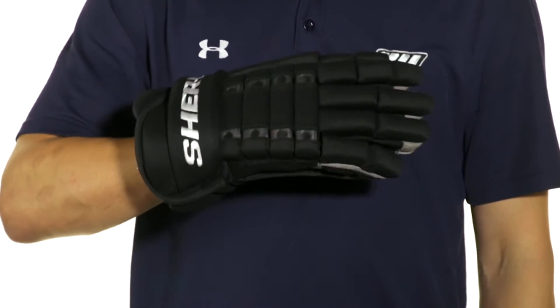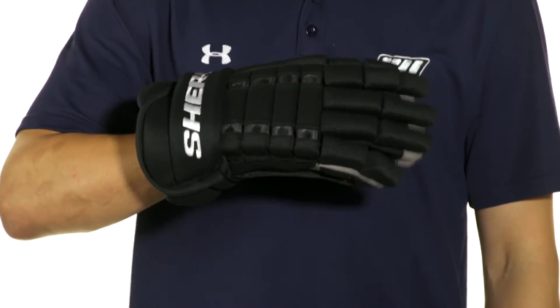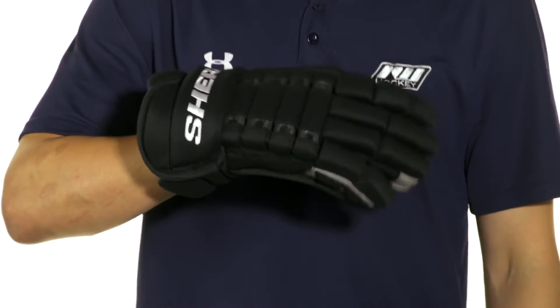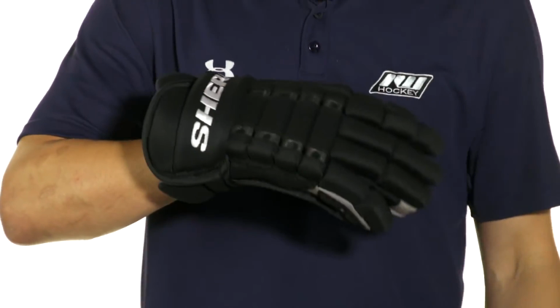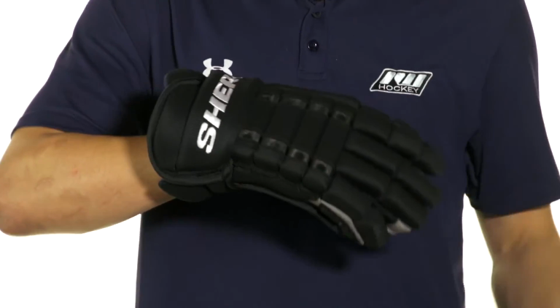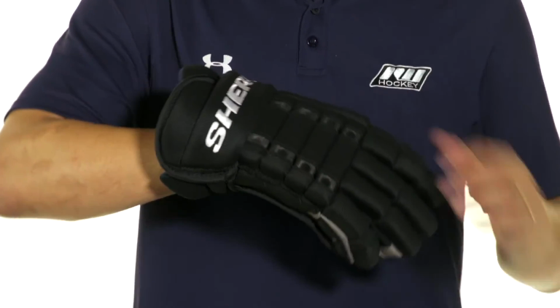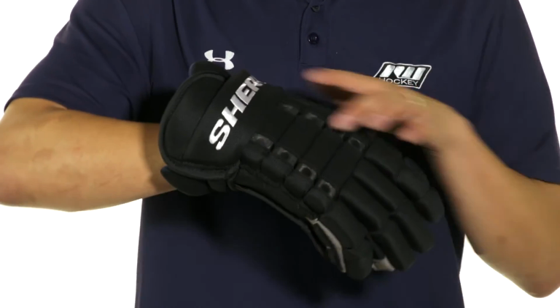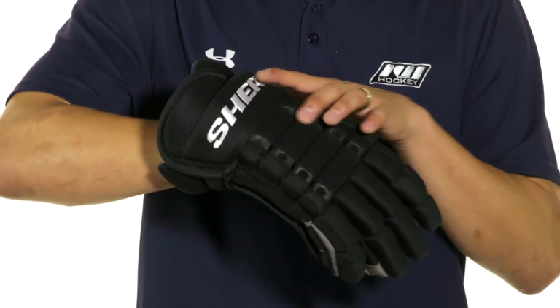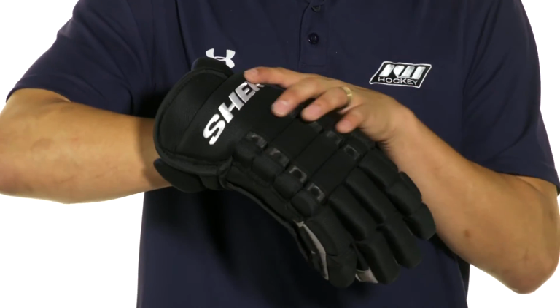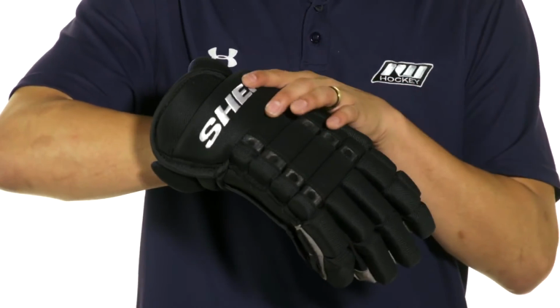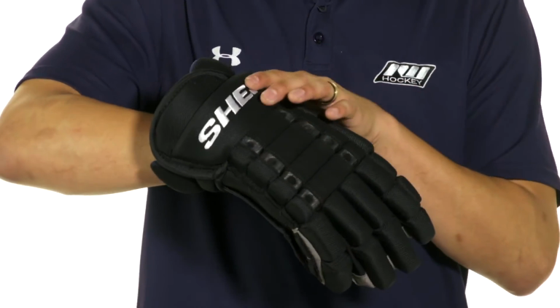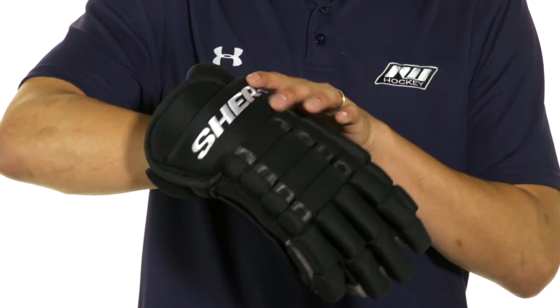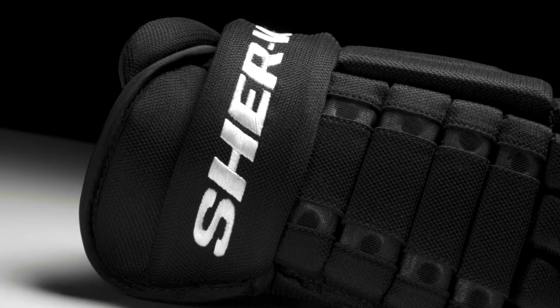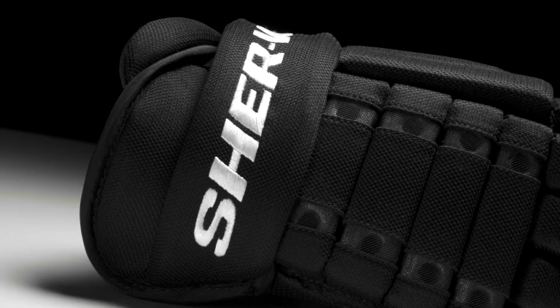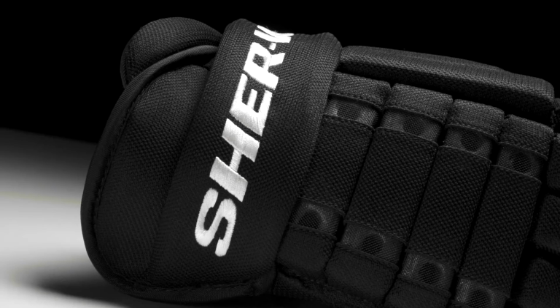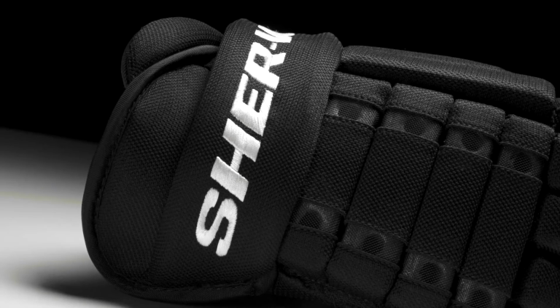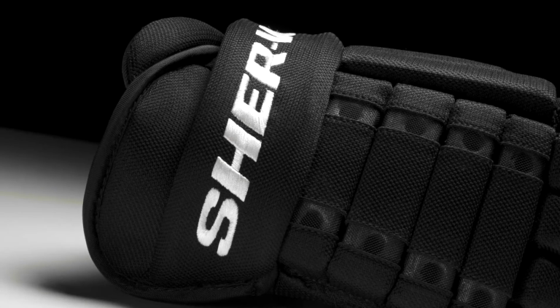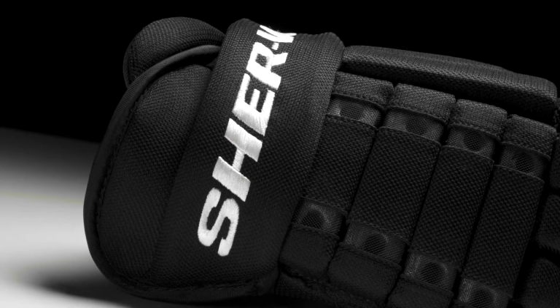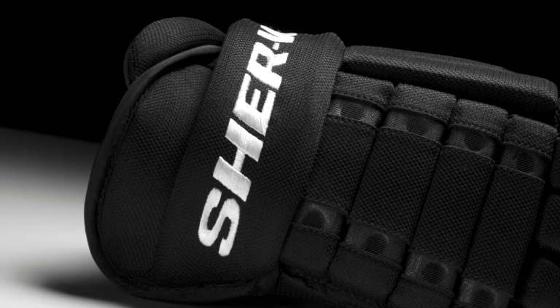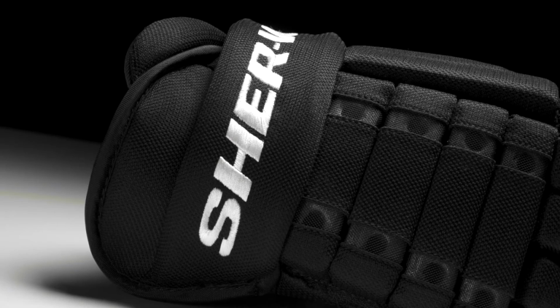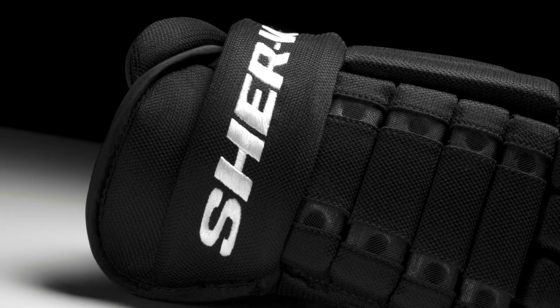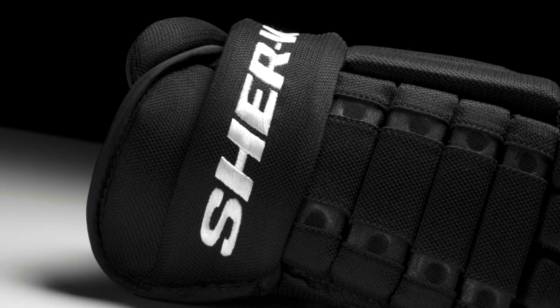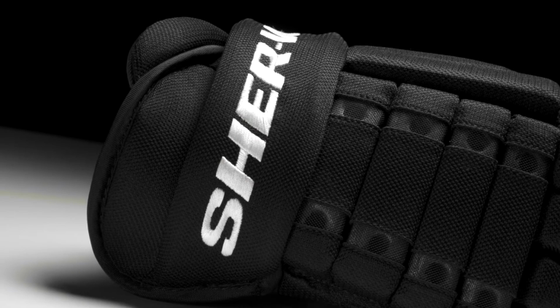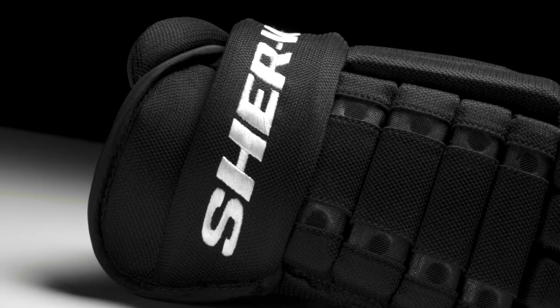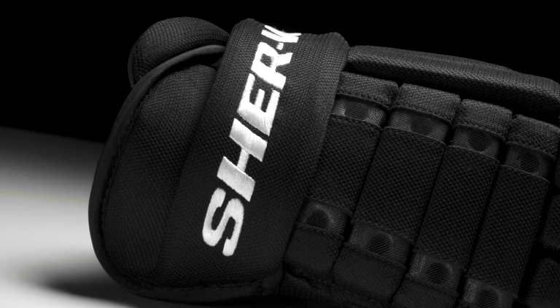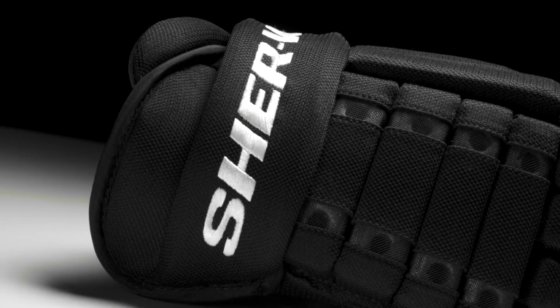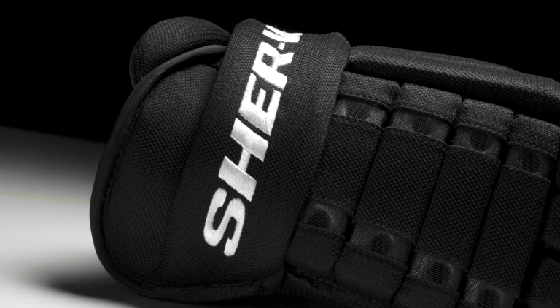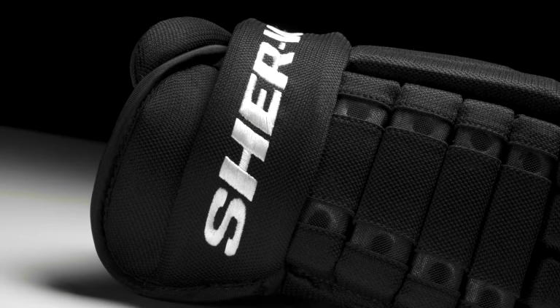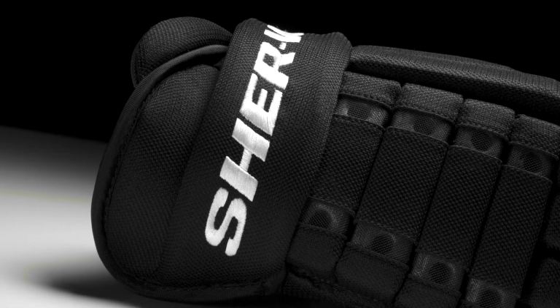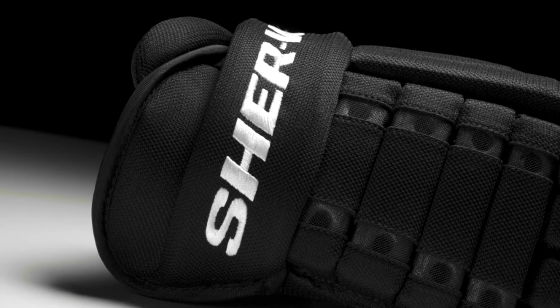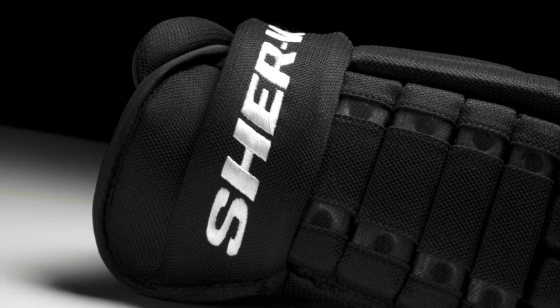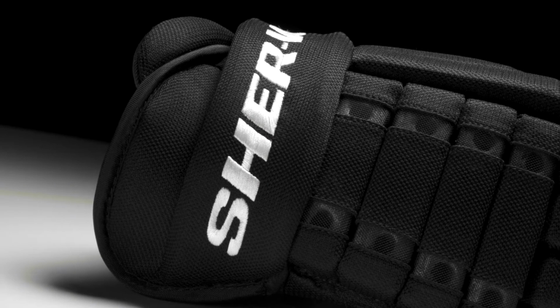Protection-wise, we have a high density foam cuff roll giving good protection to that wrist area from slashes or pucks.